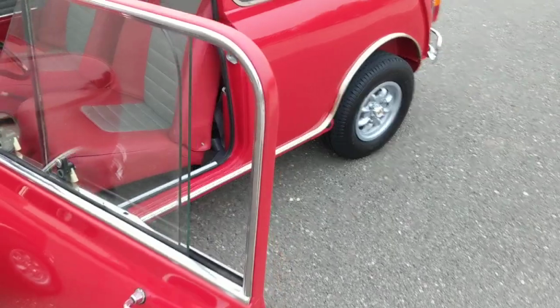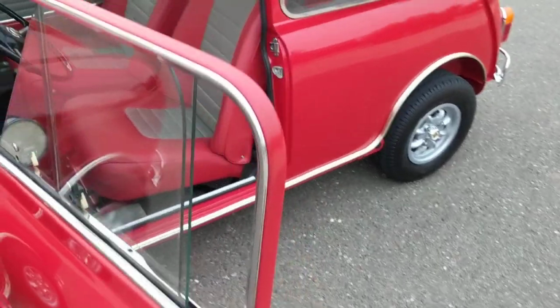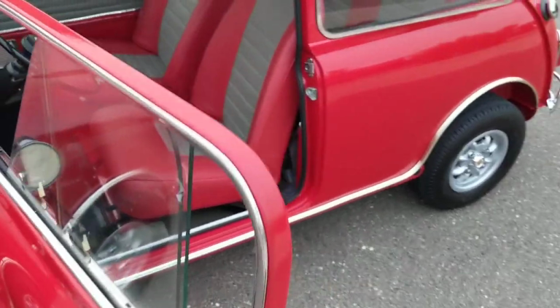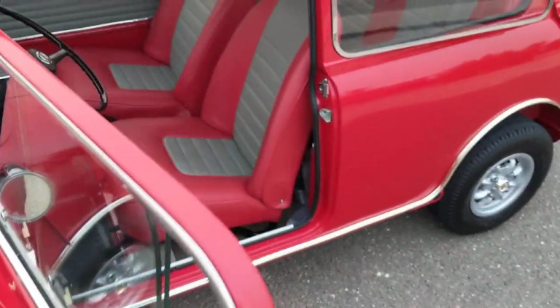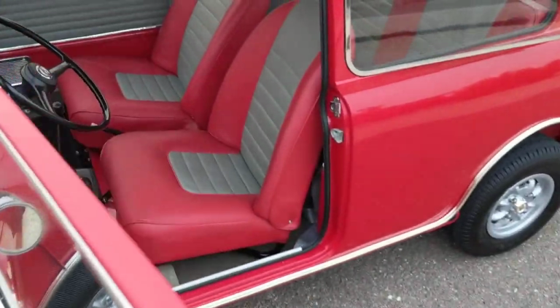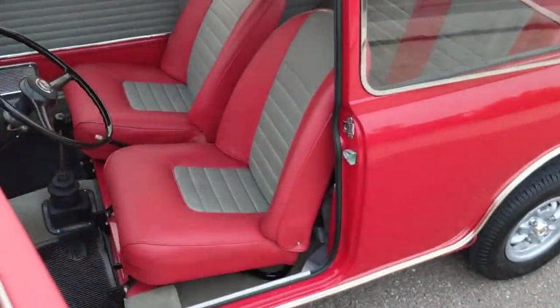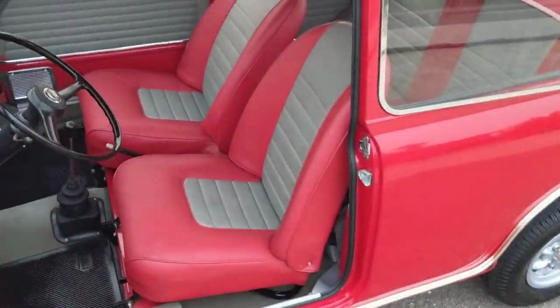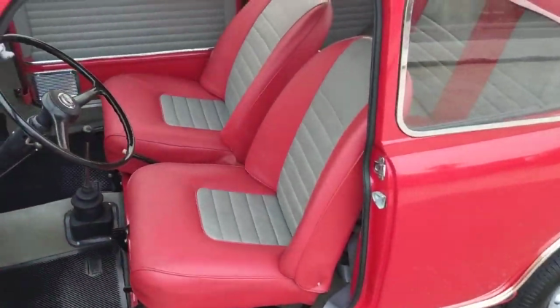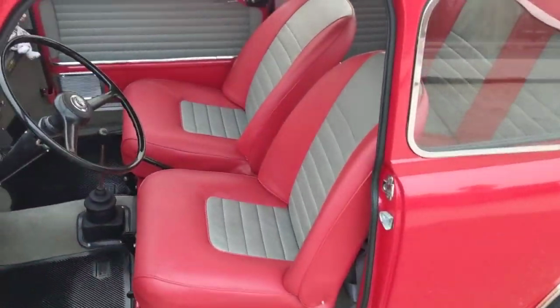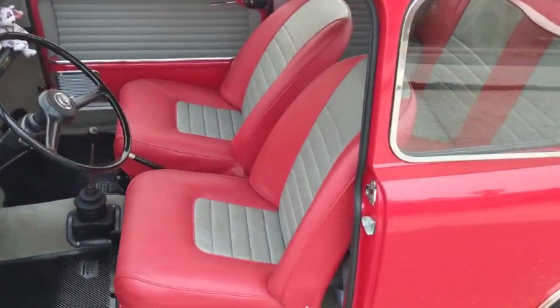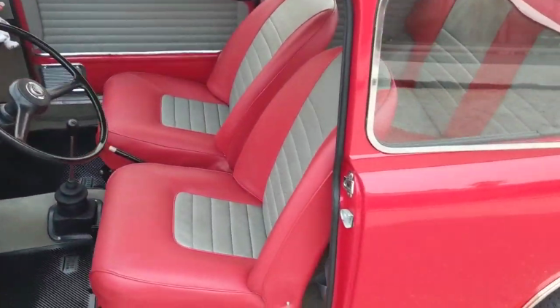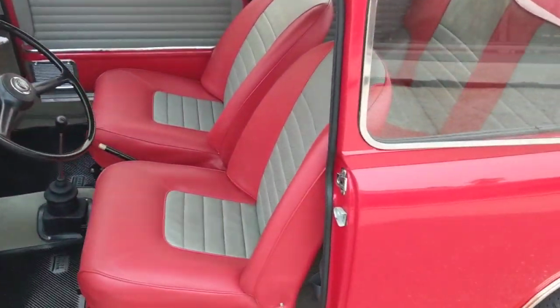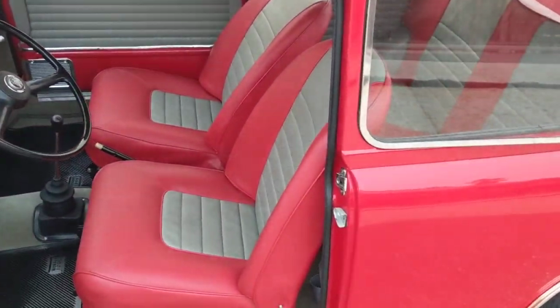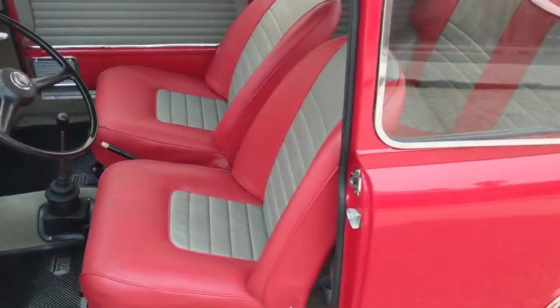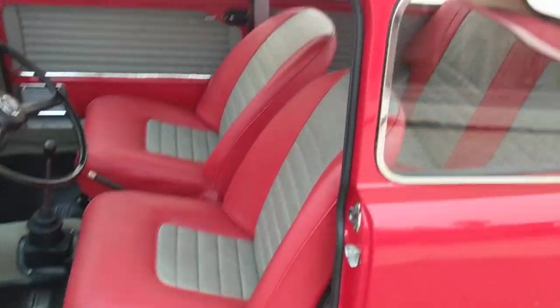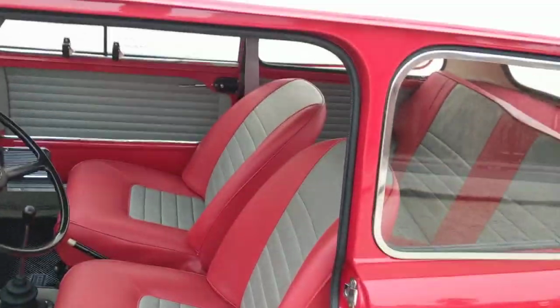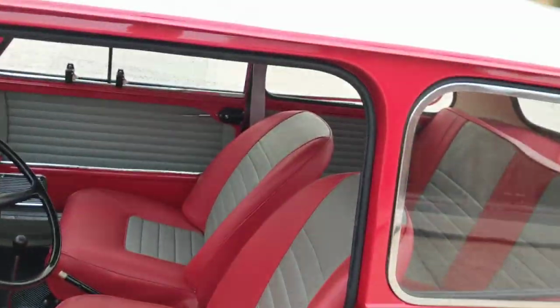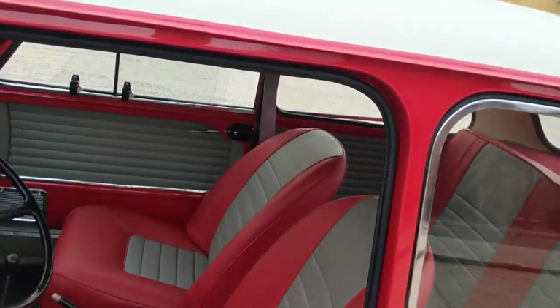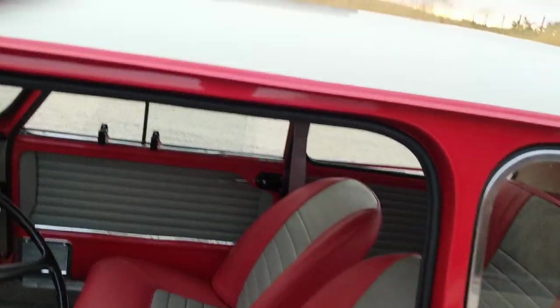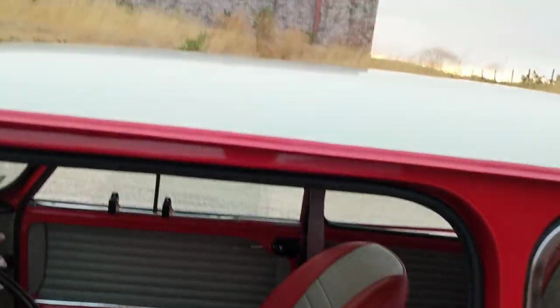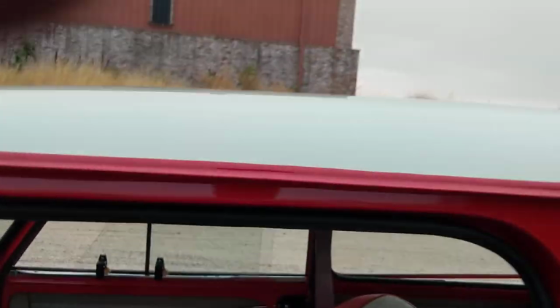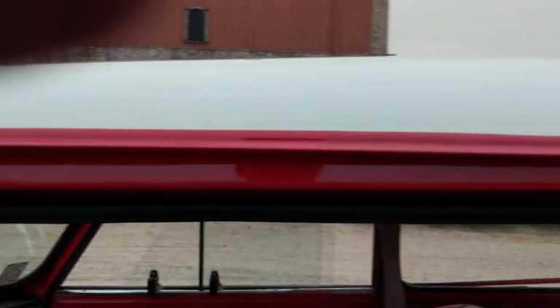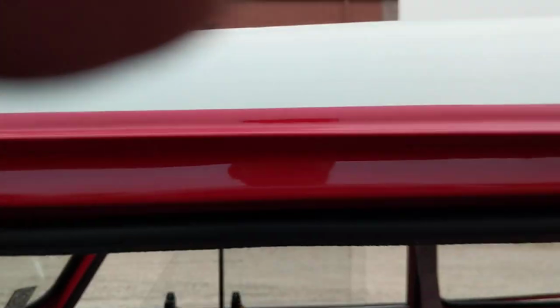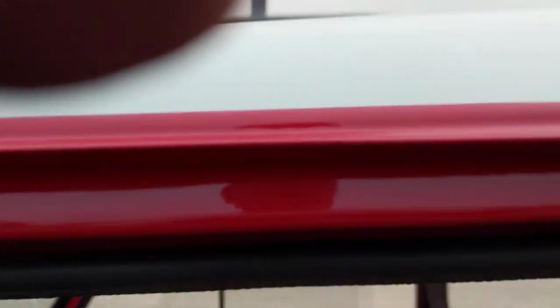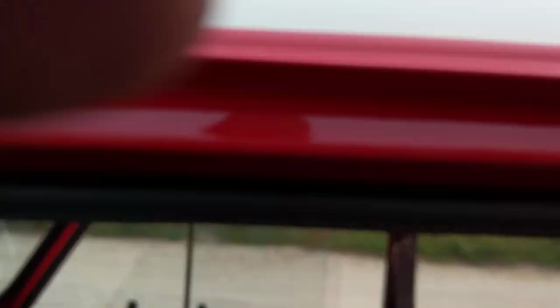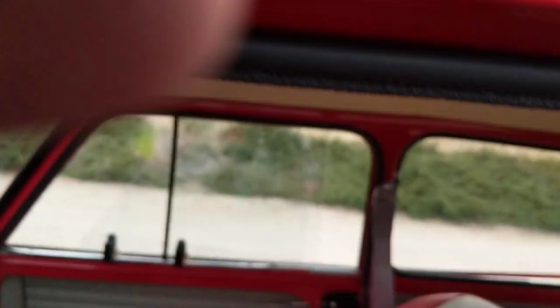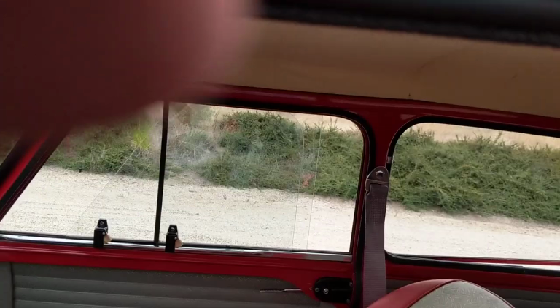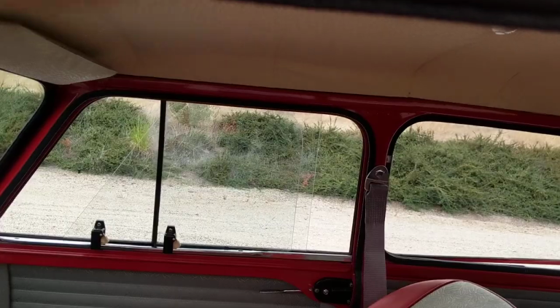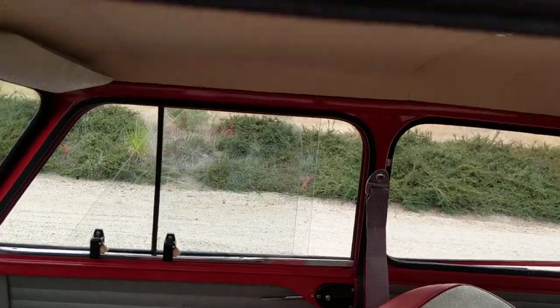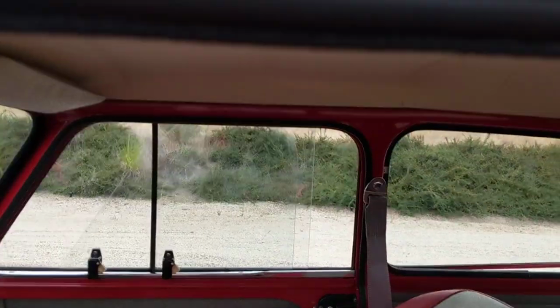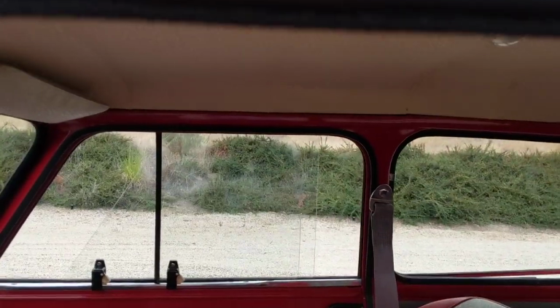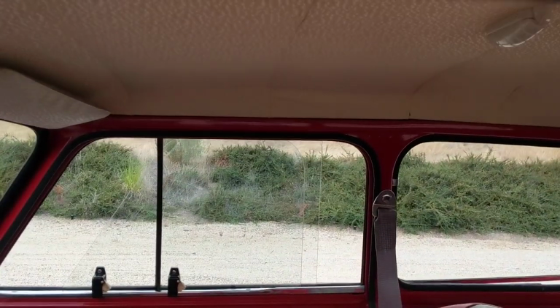Seats are fully adjustable. The headliner was done of course and is excellent.